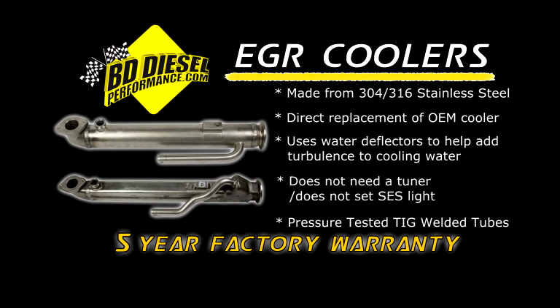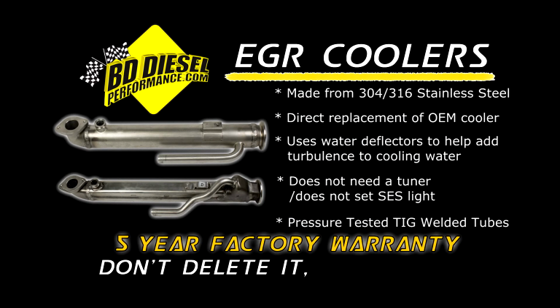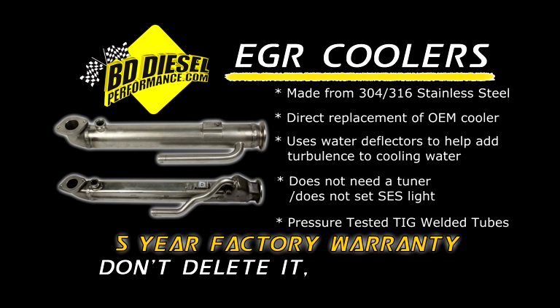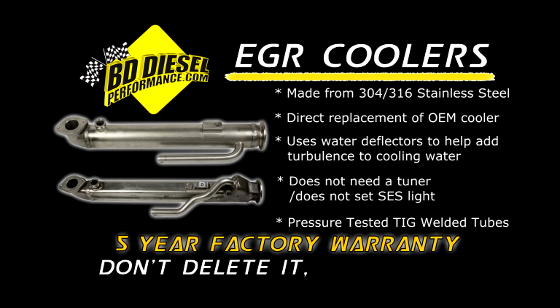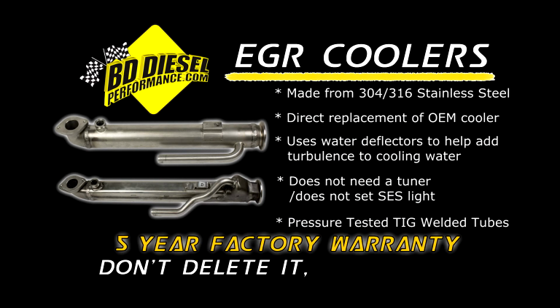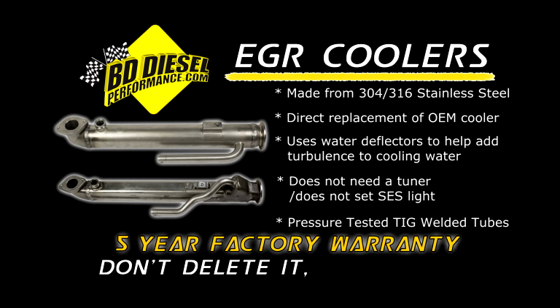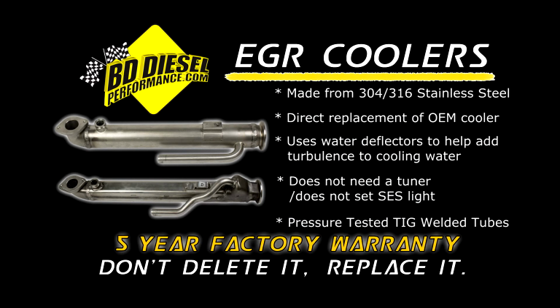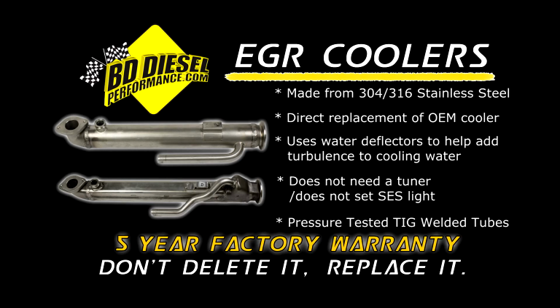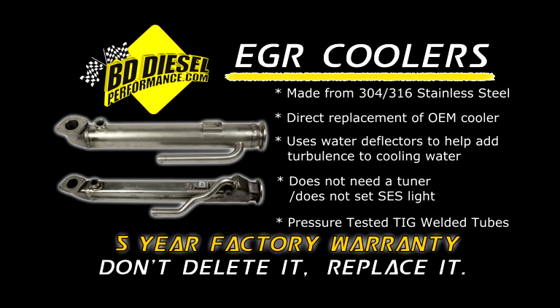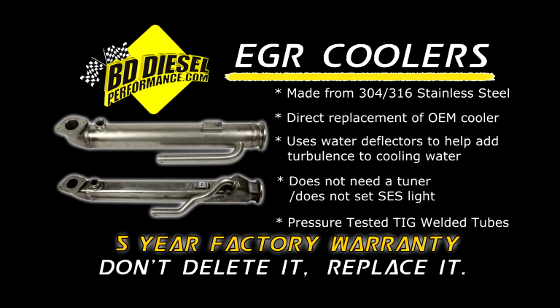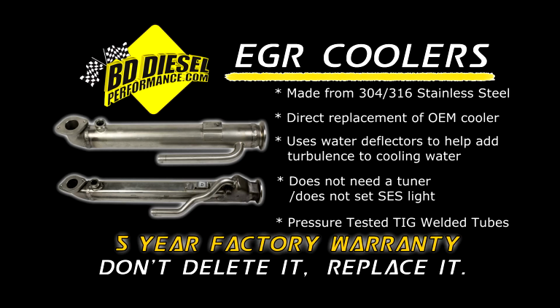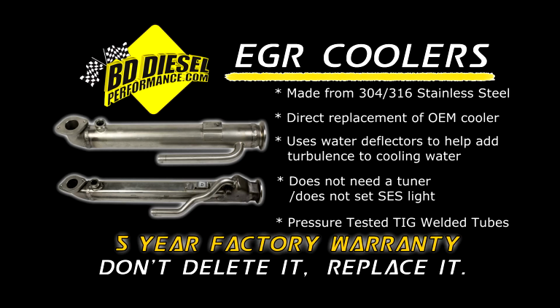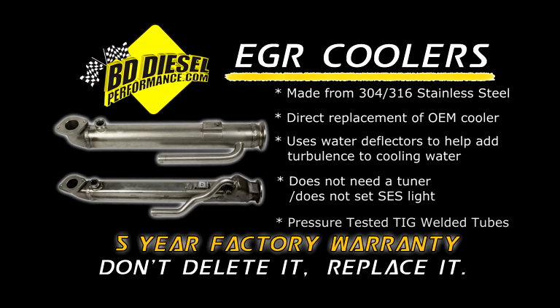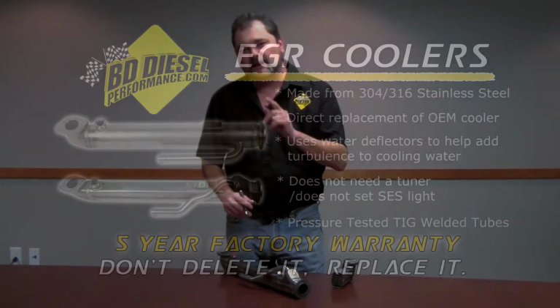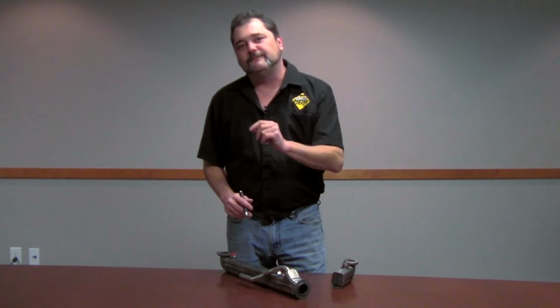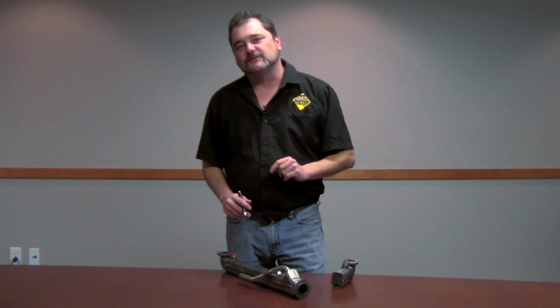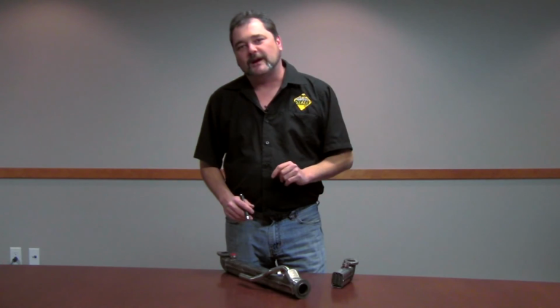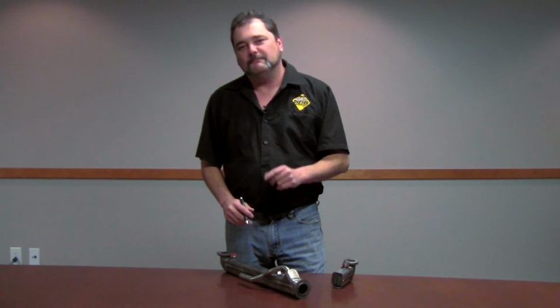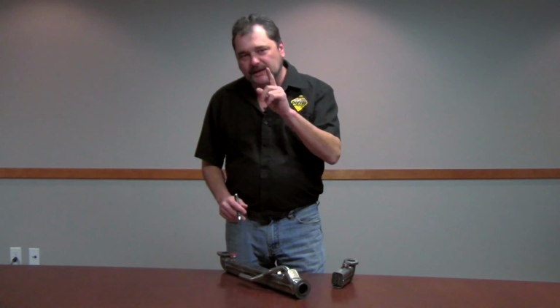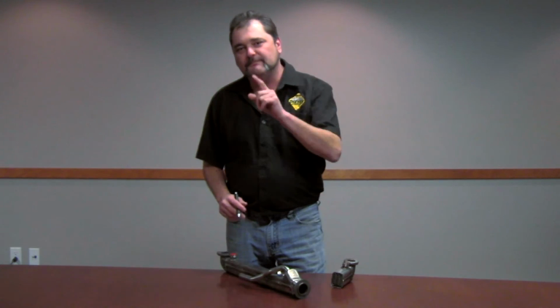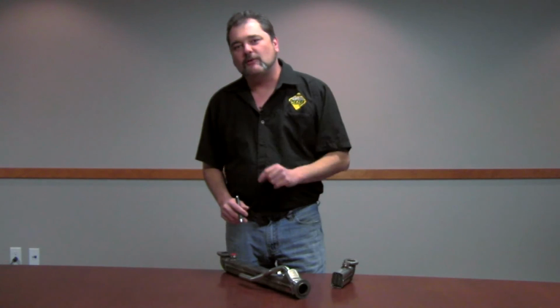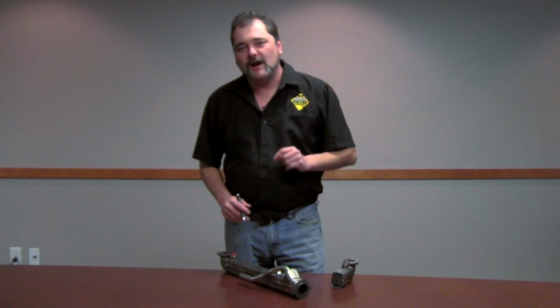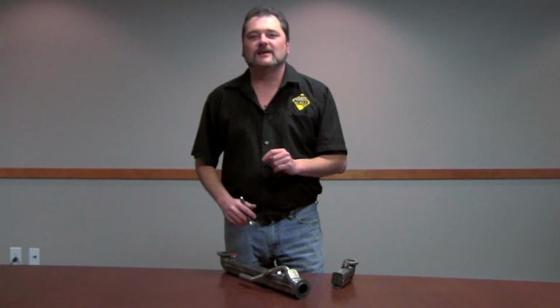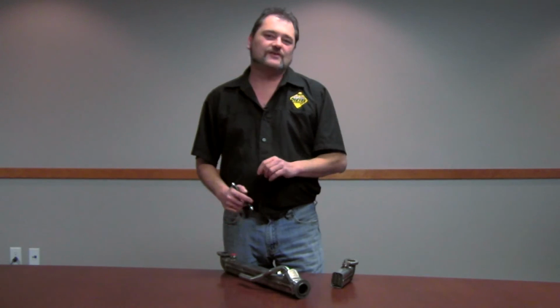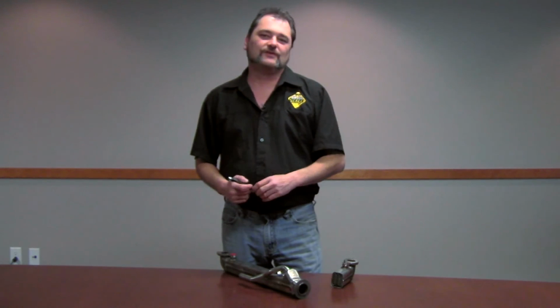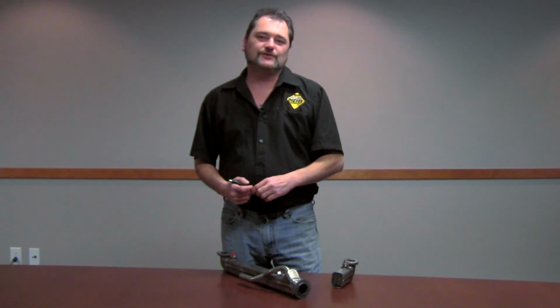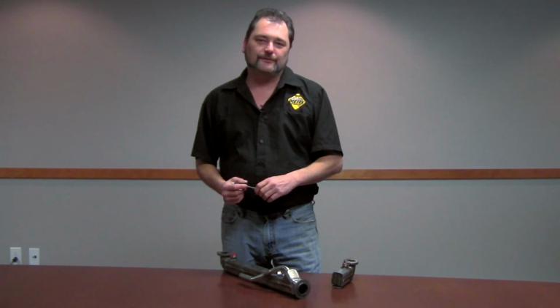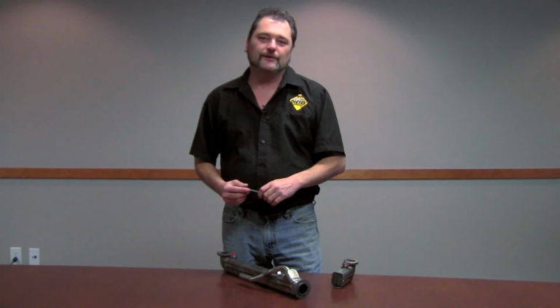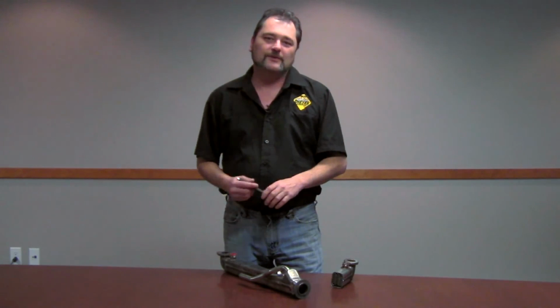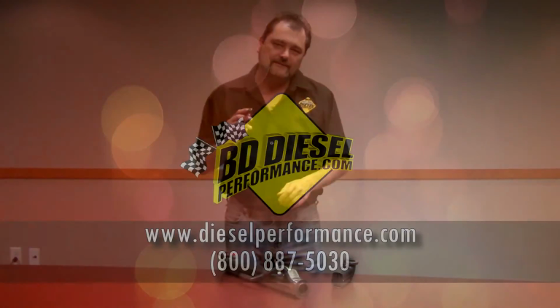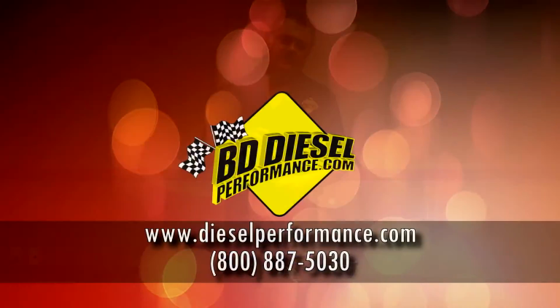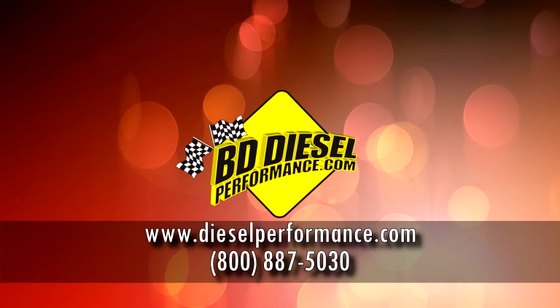Don't delete it, replace it. Fix it once and fix it right. BD Power has the solution for you — give us a call.